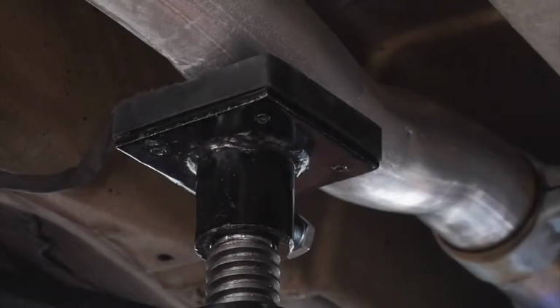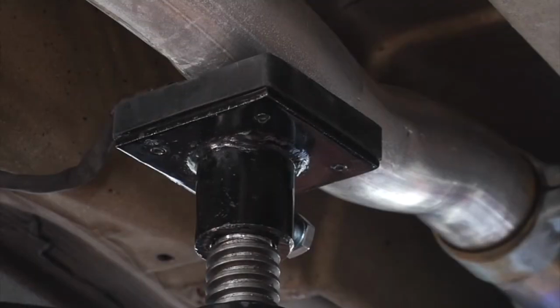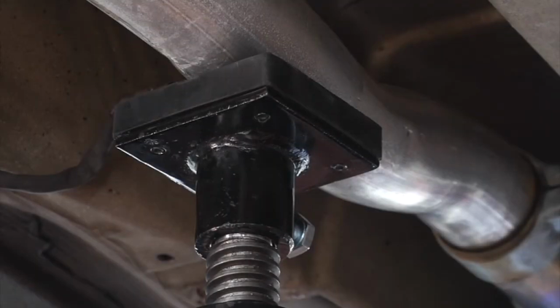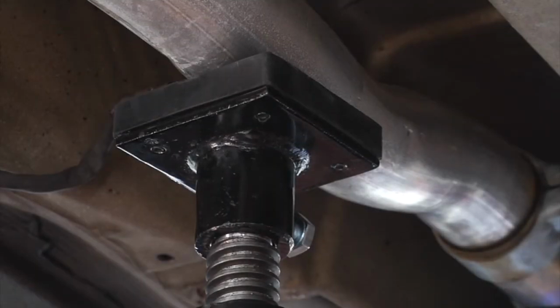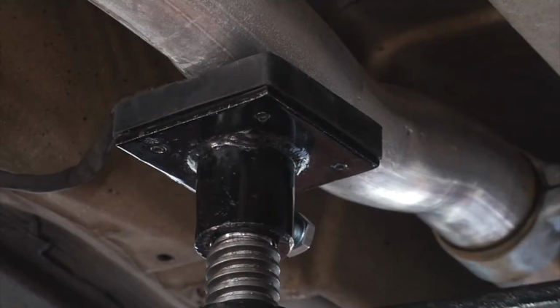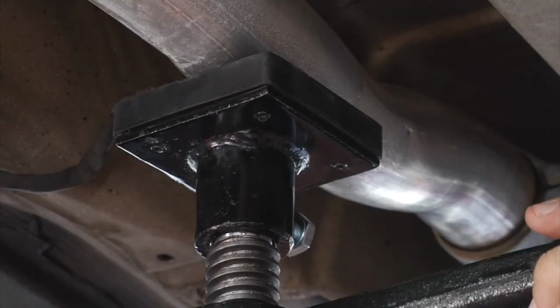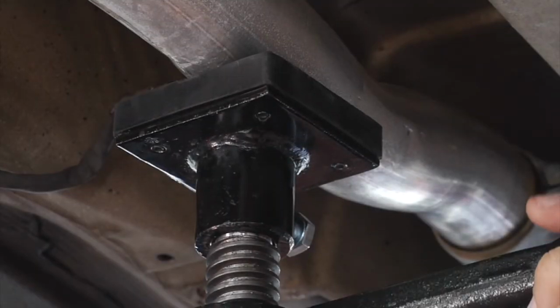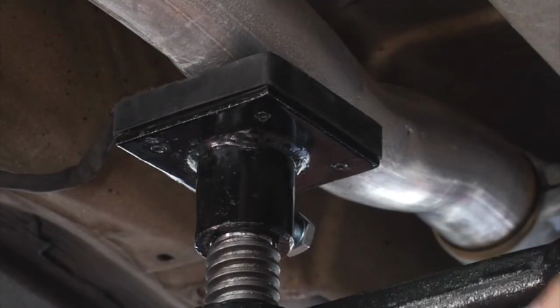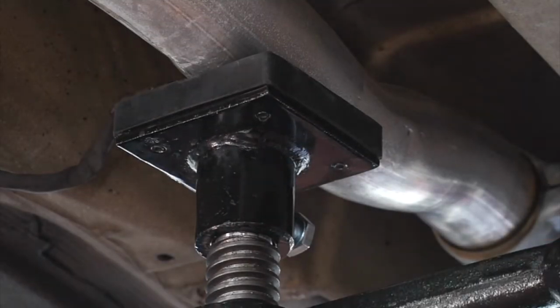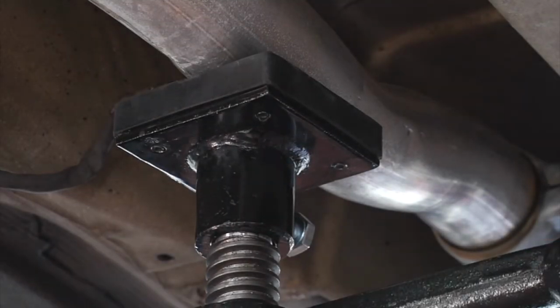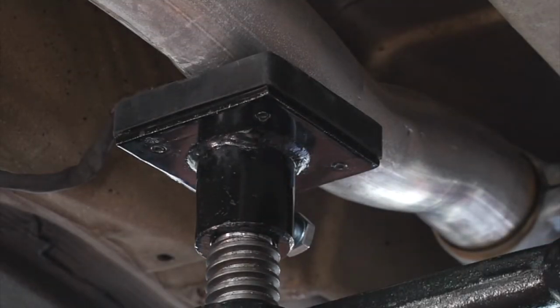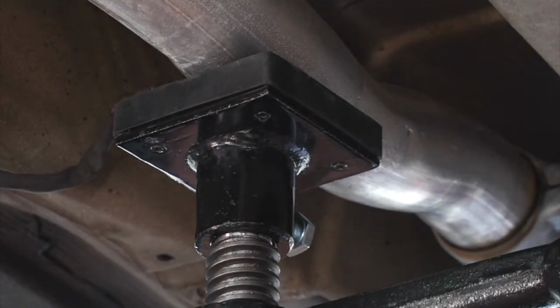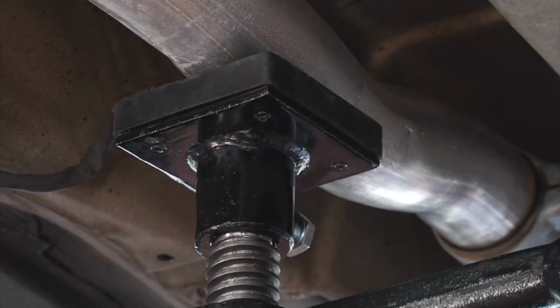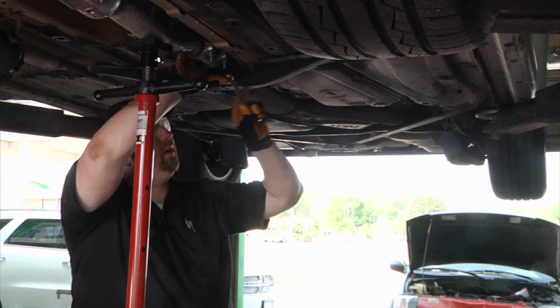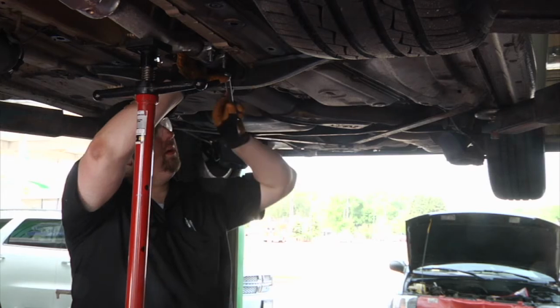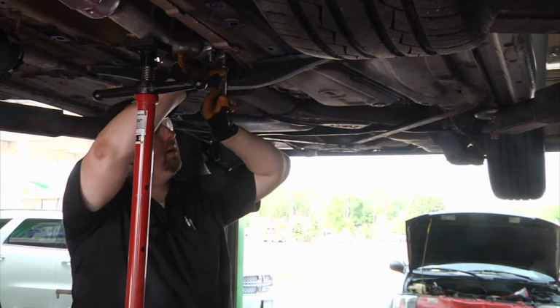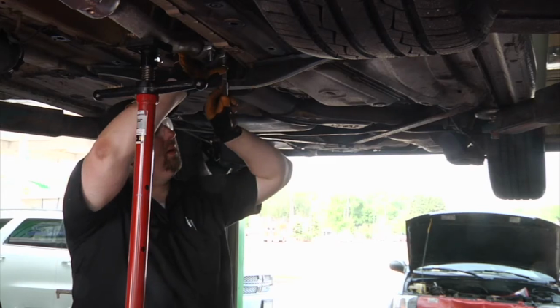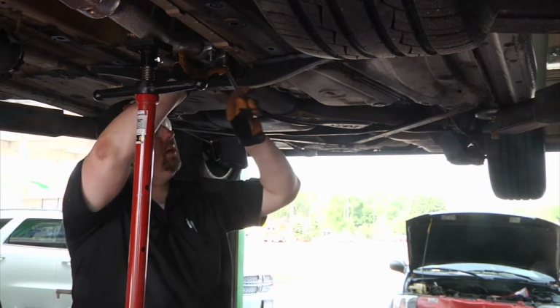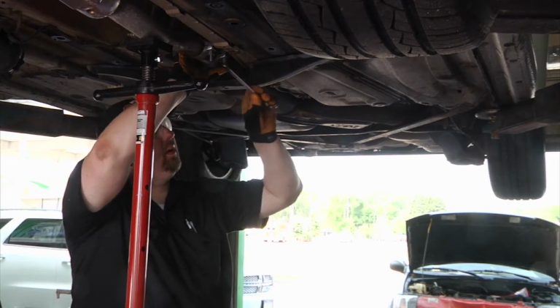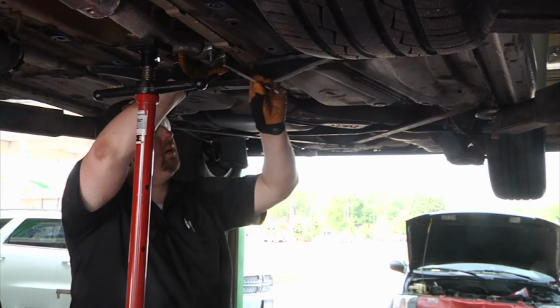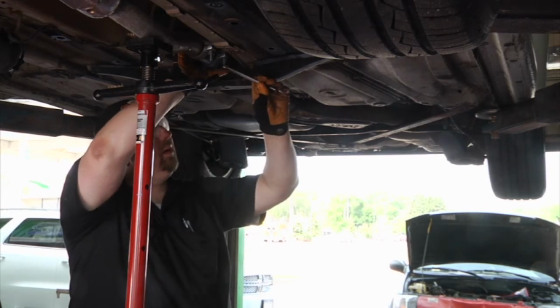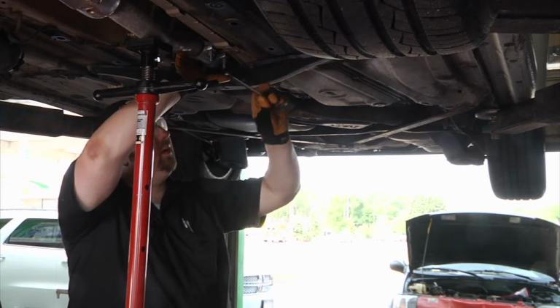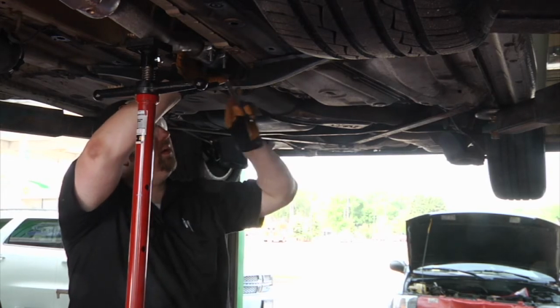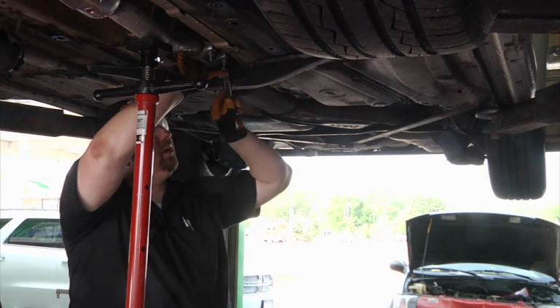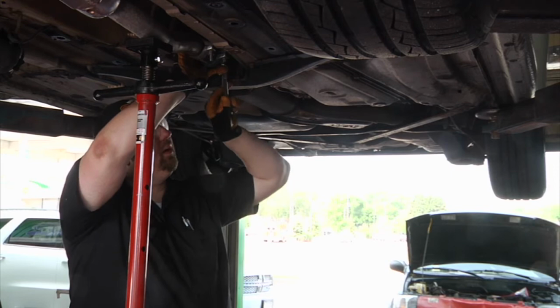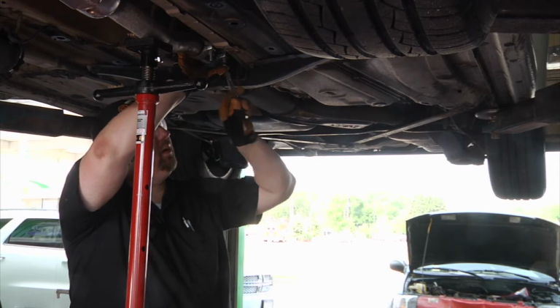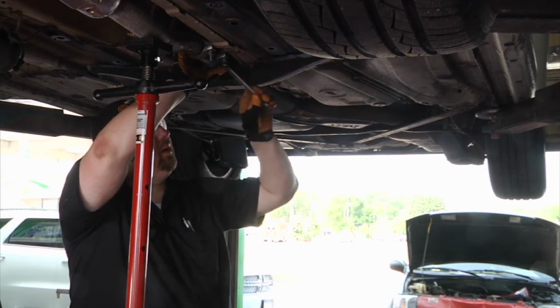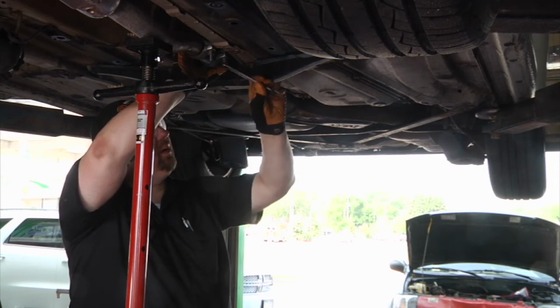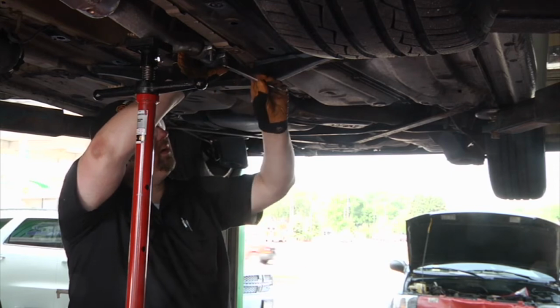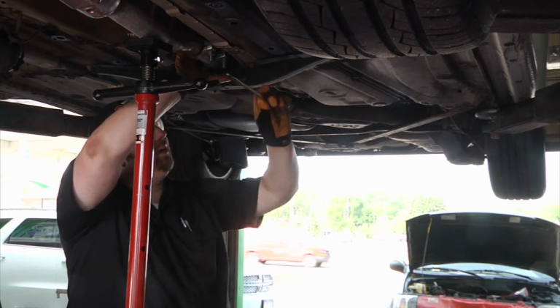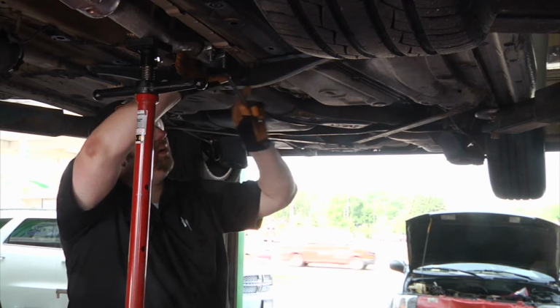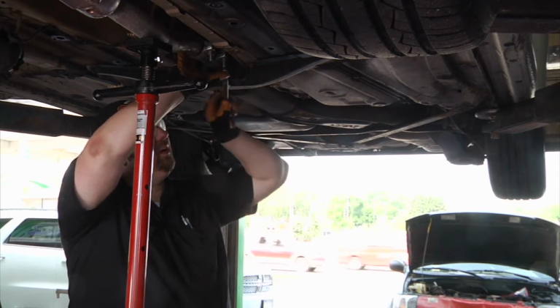Get extra support on your next project with this two-ton high position hoist stand from Strongway.